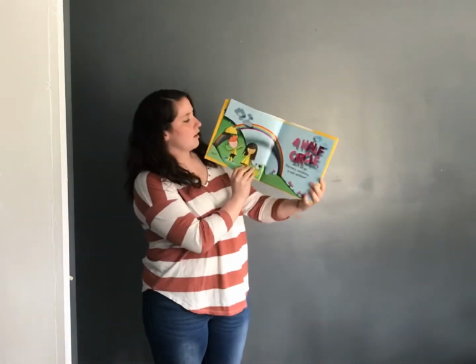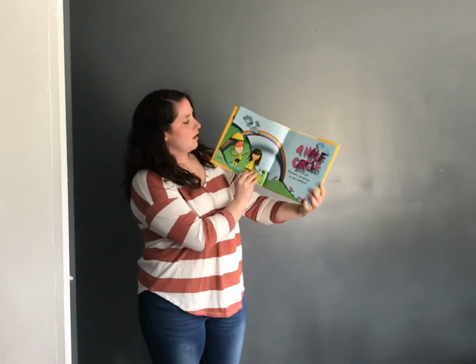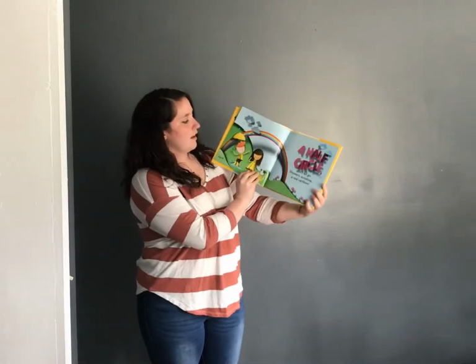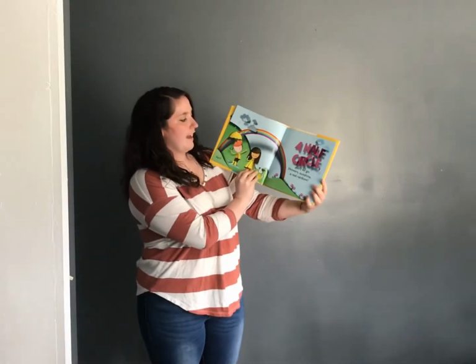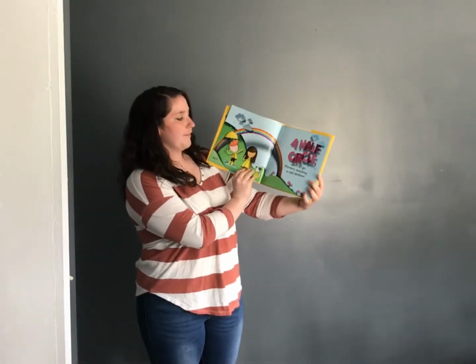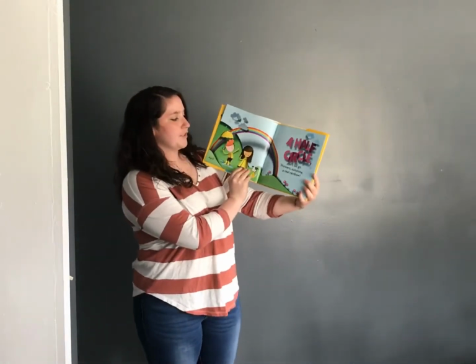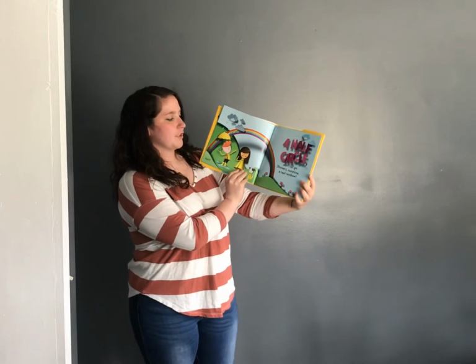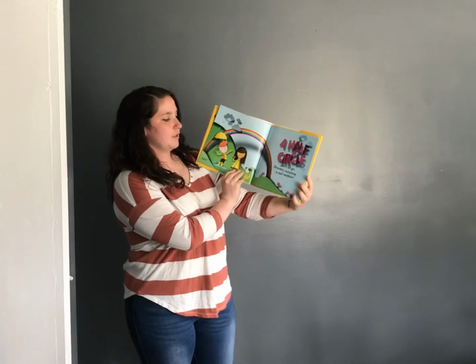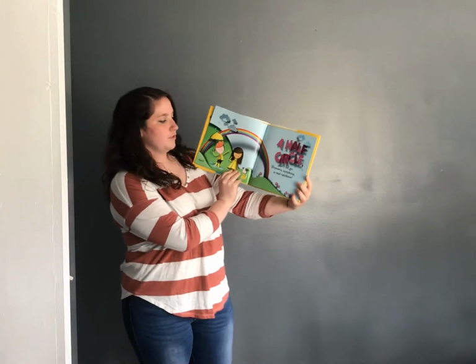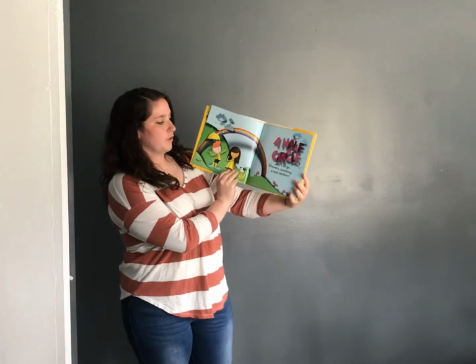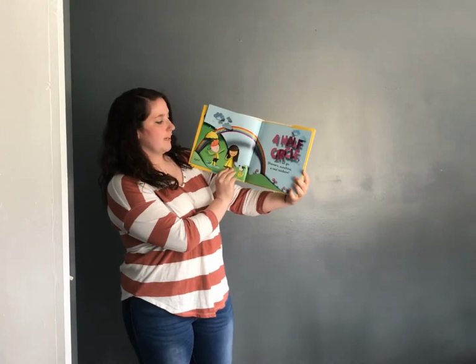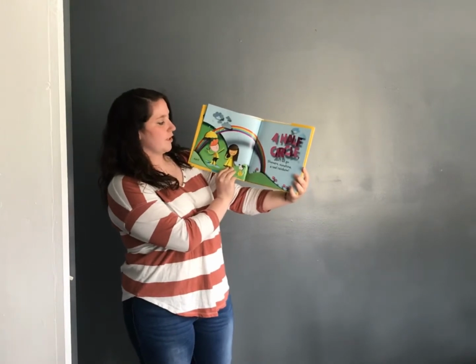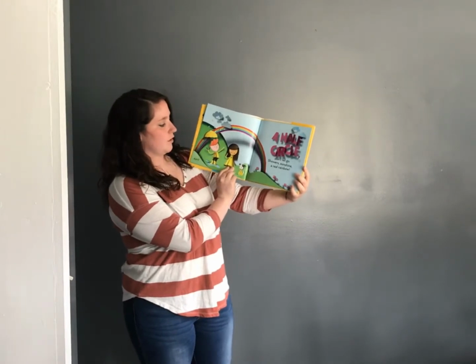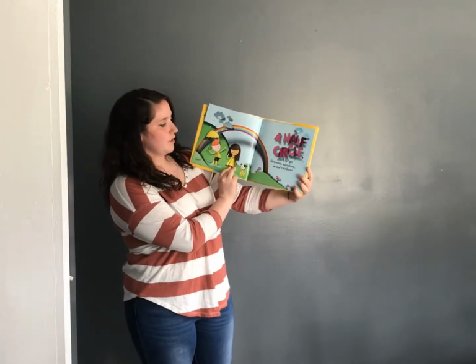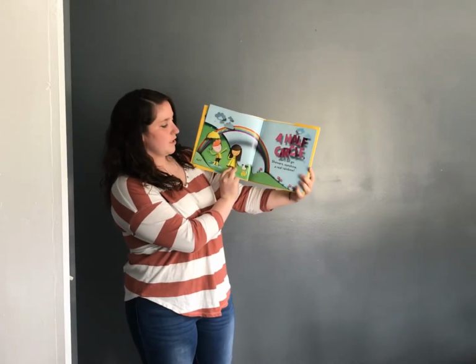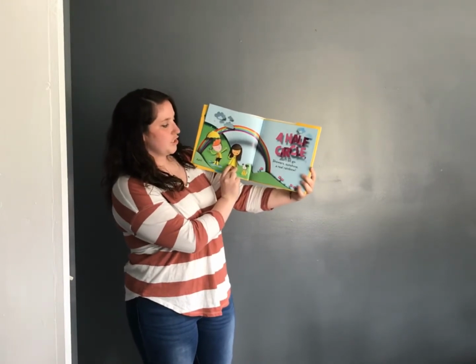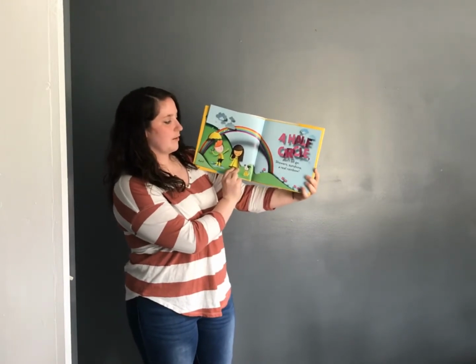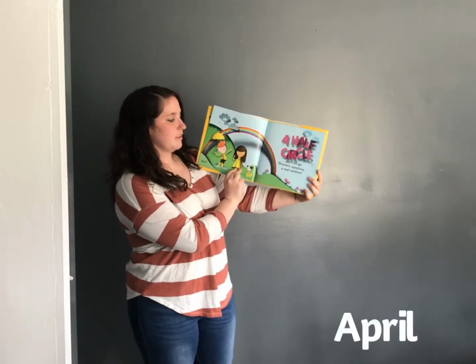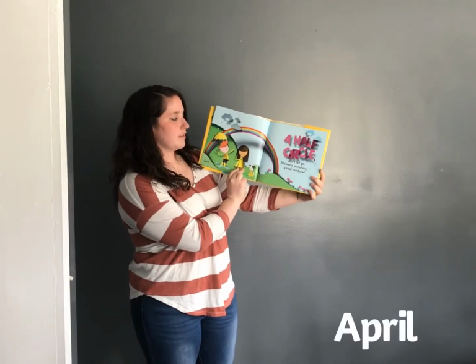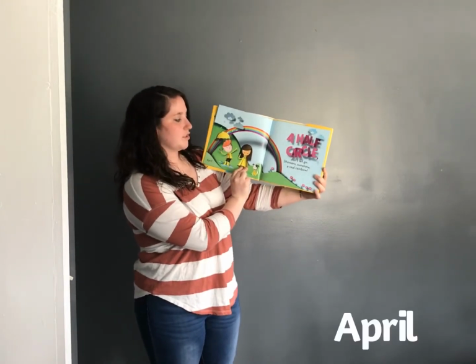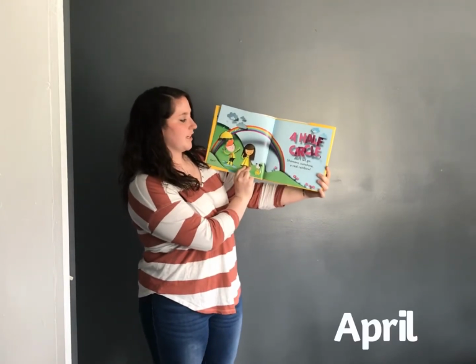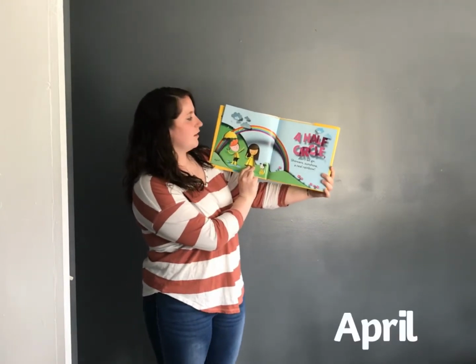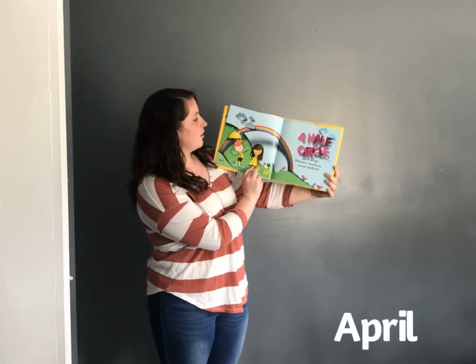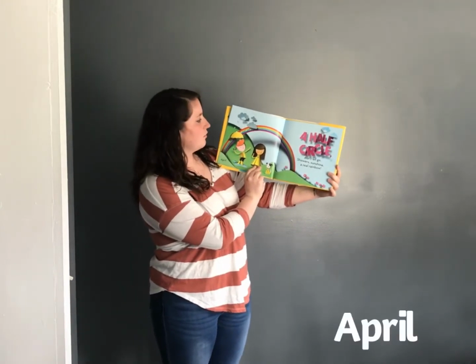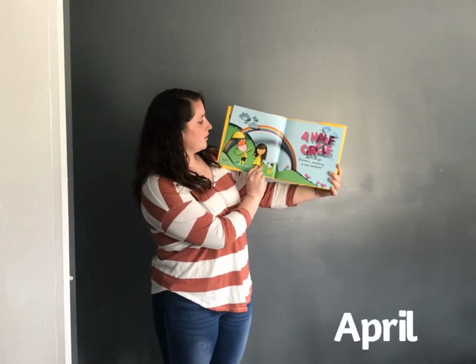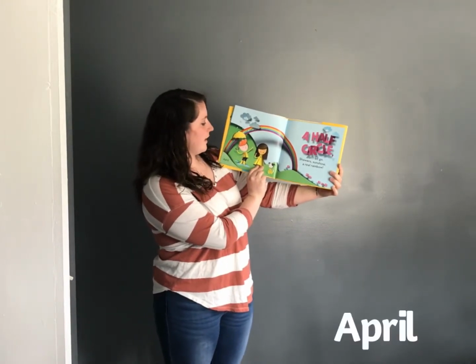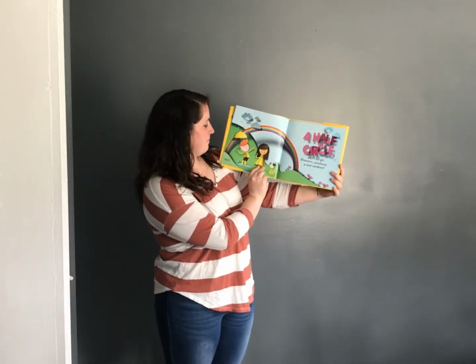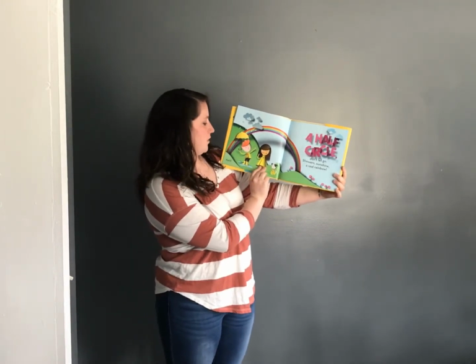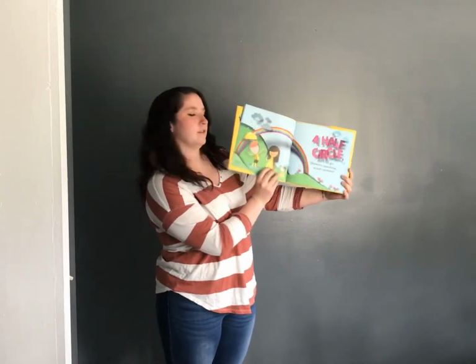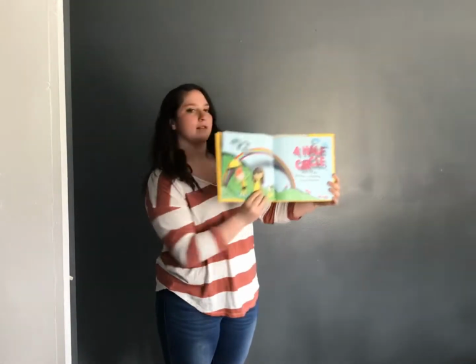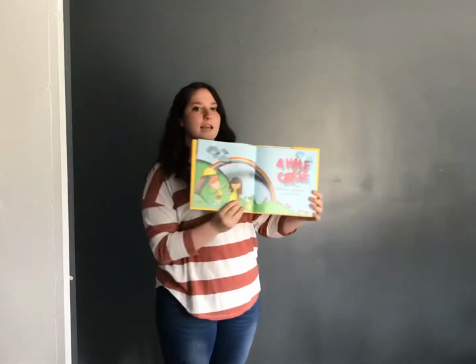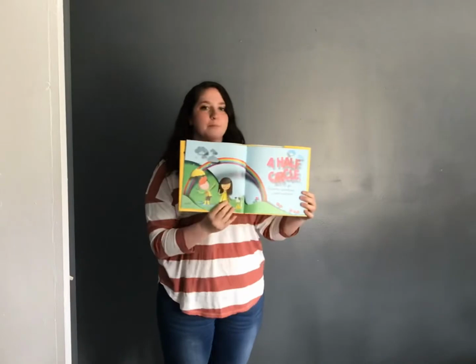A half circle, don't let go, showers, sunshine, a real rainbow. April.